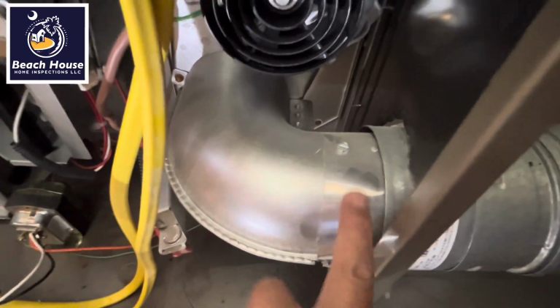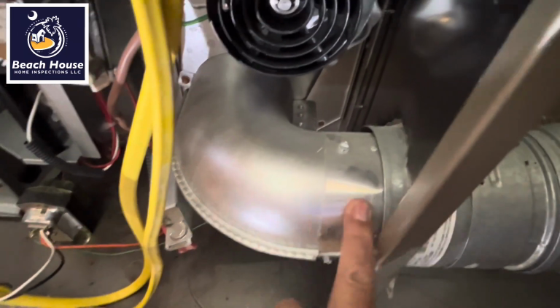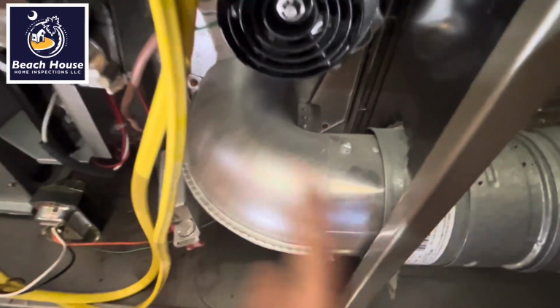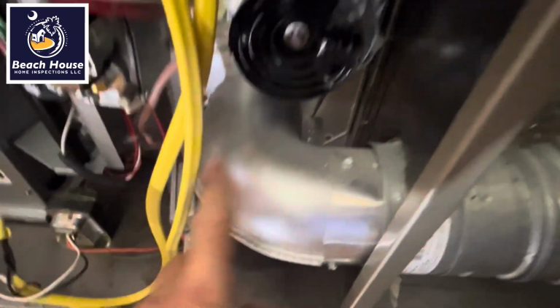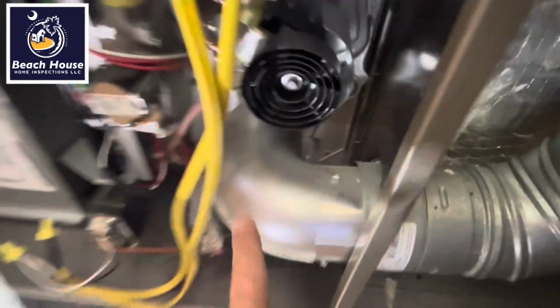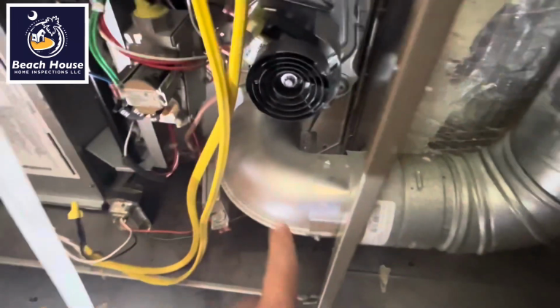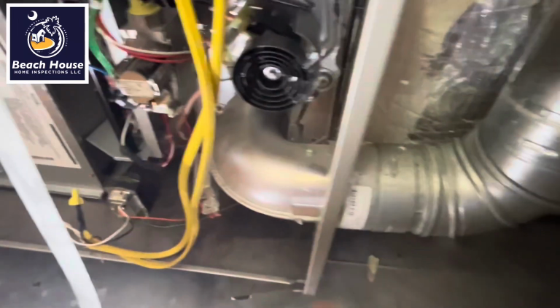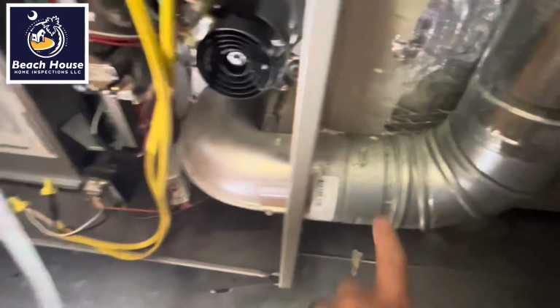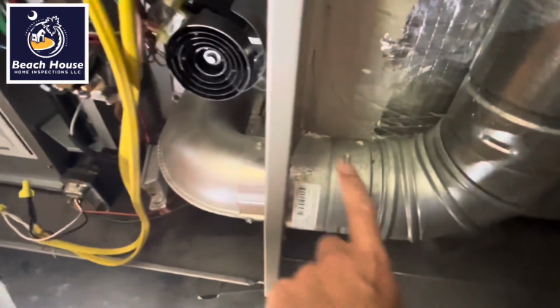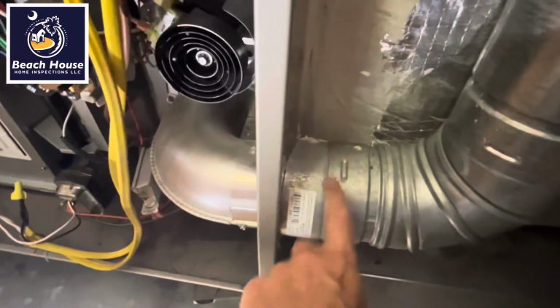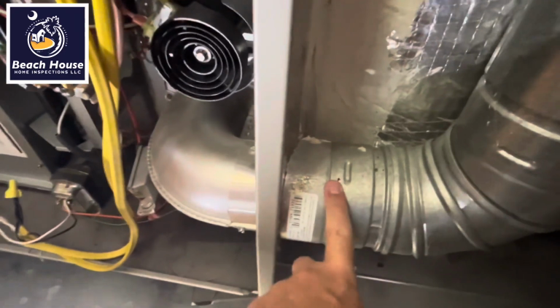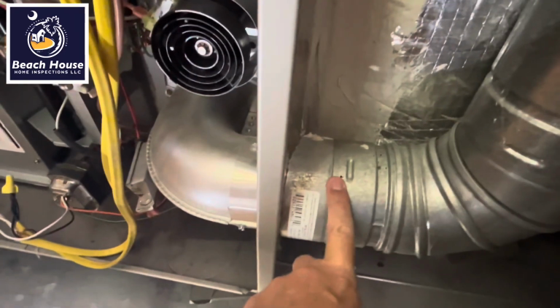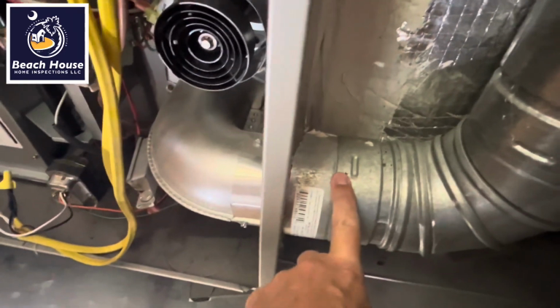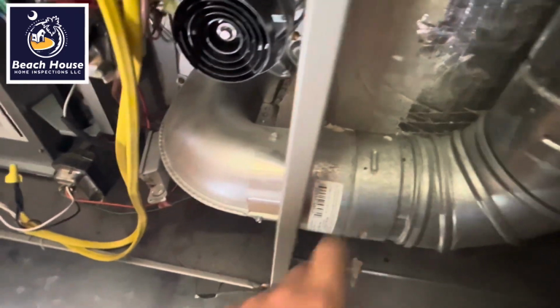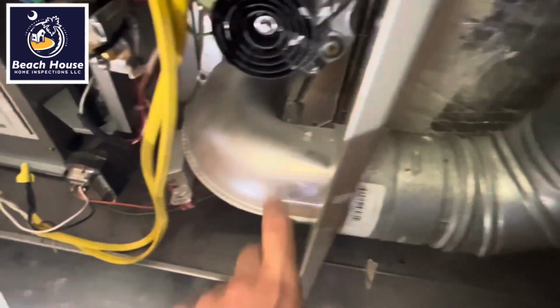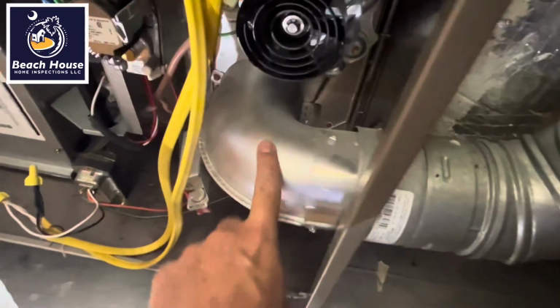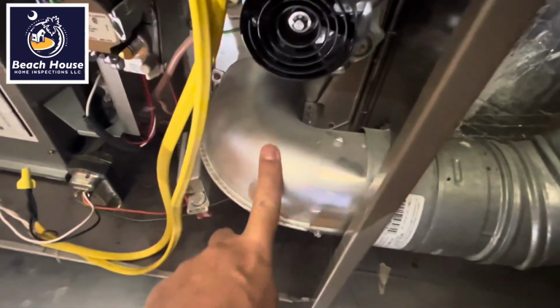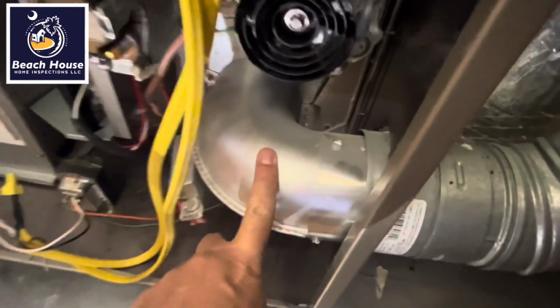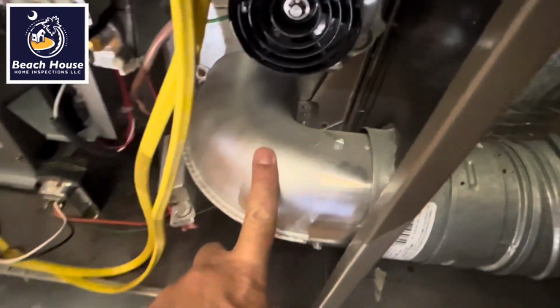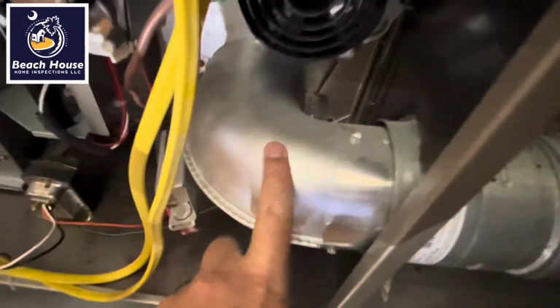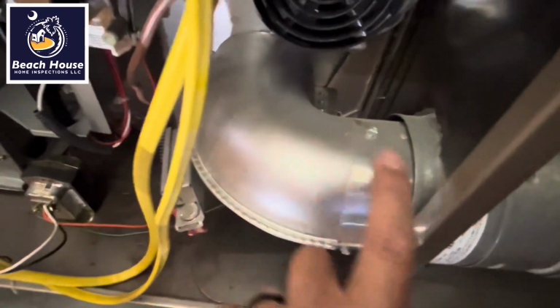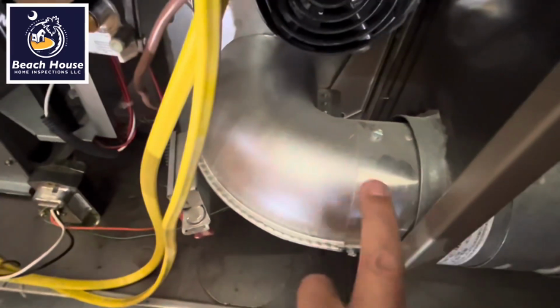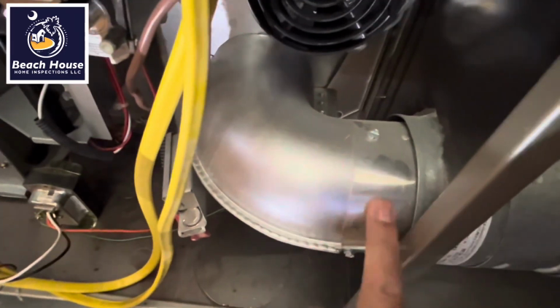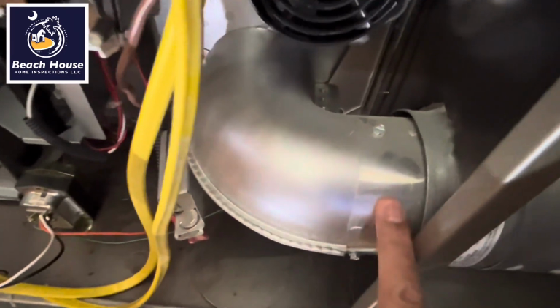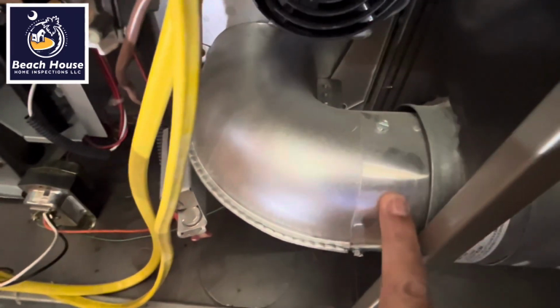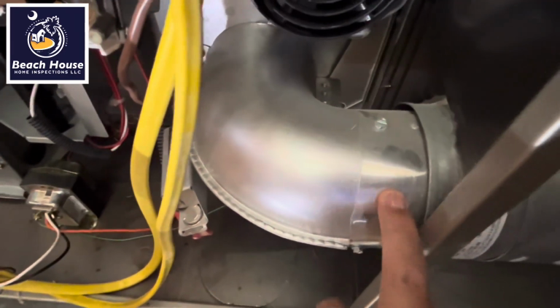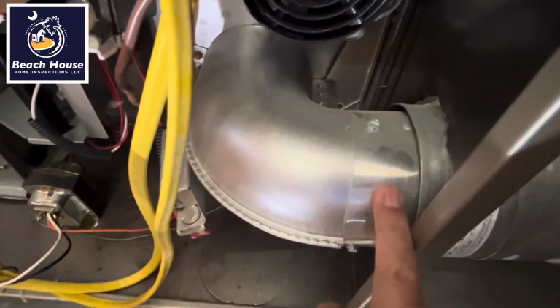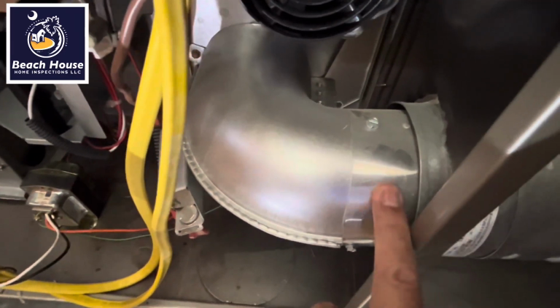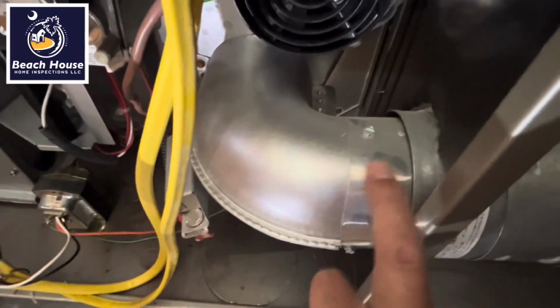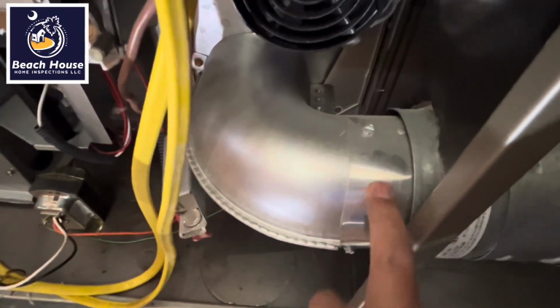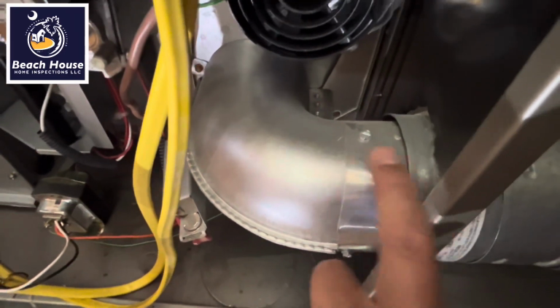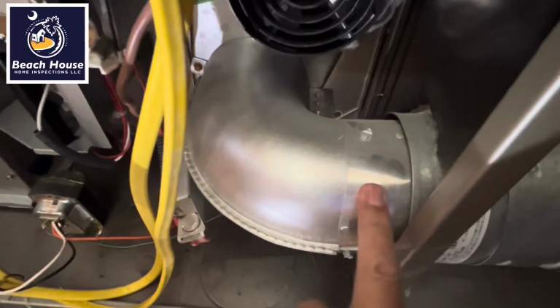This is a category one appliance. We will need double wall pipe all the way to this fitting — no aluminum dryer duct.